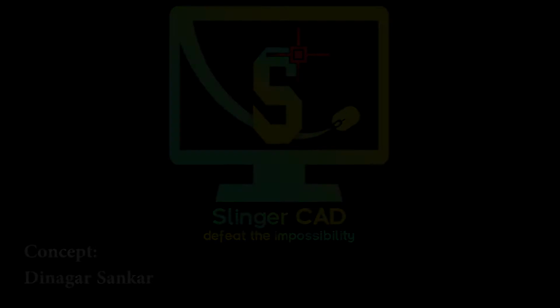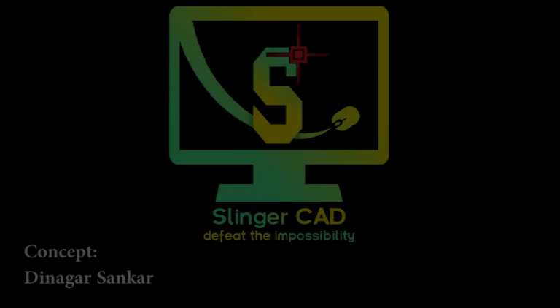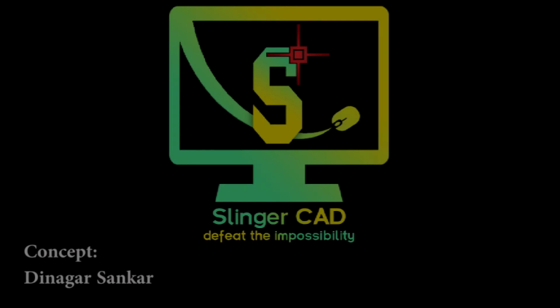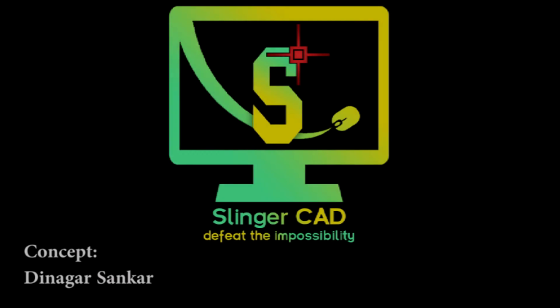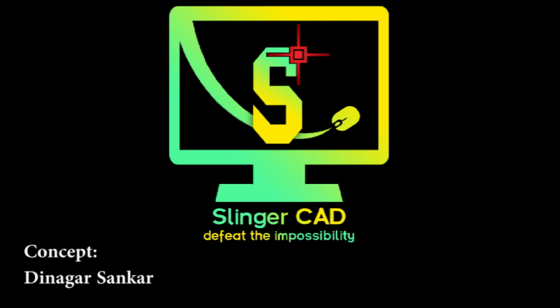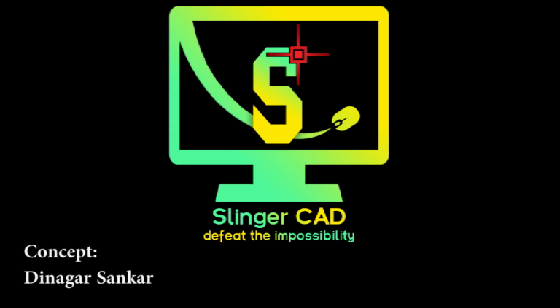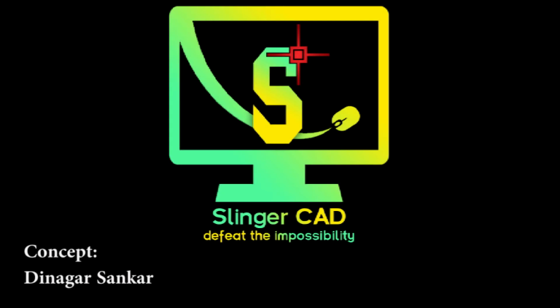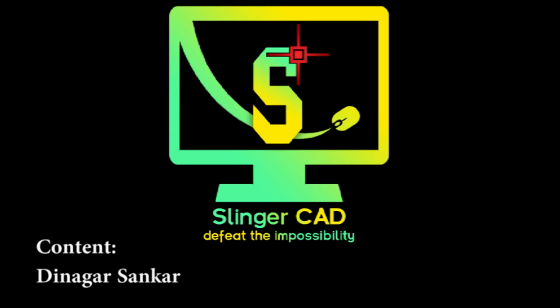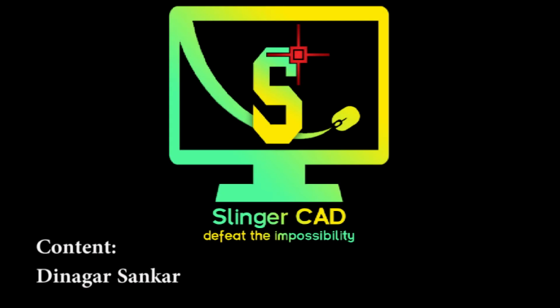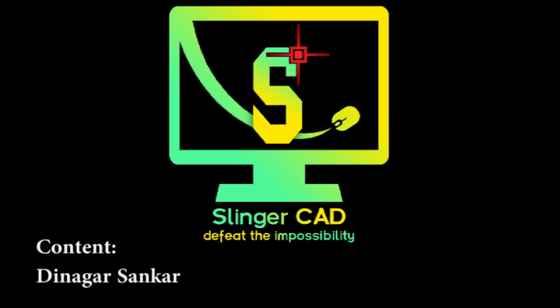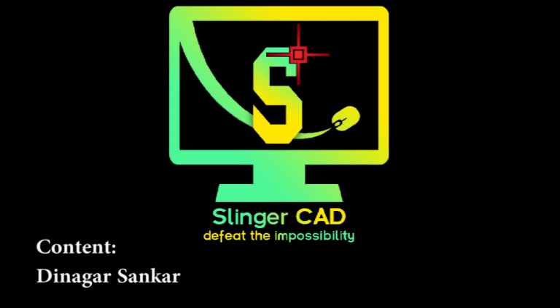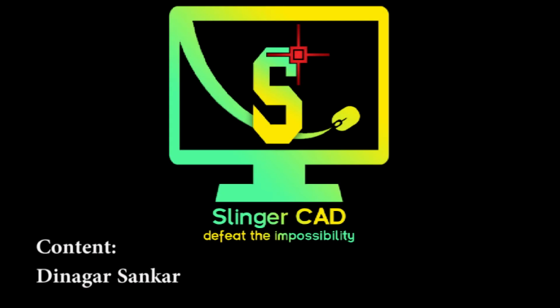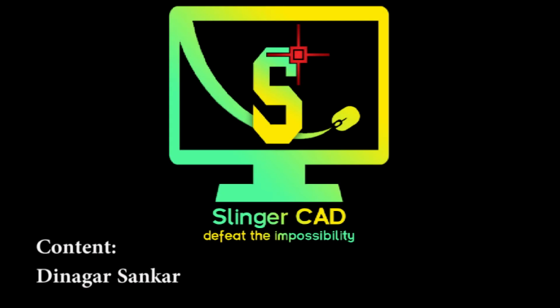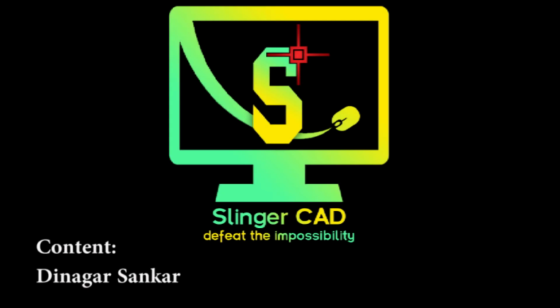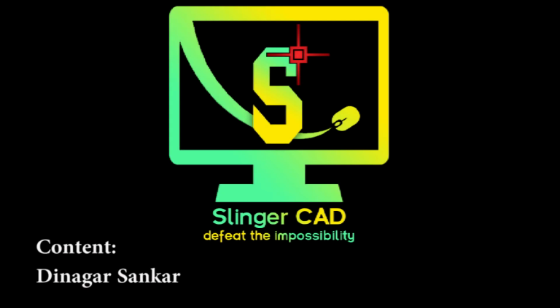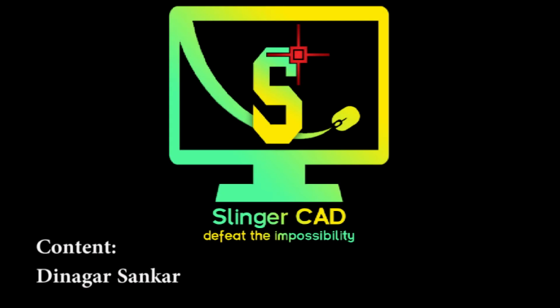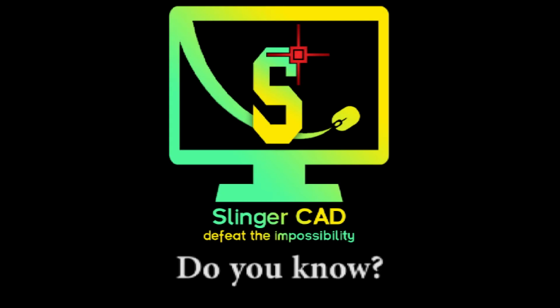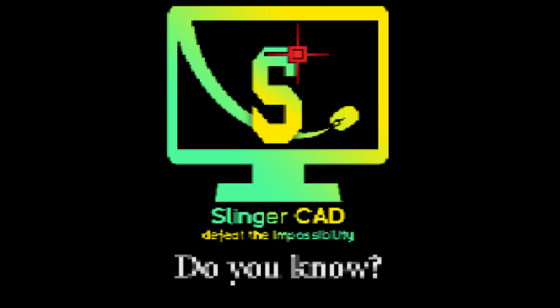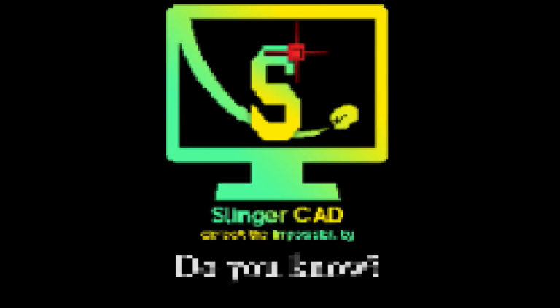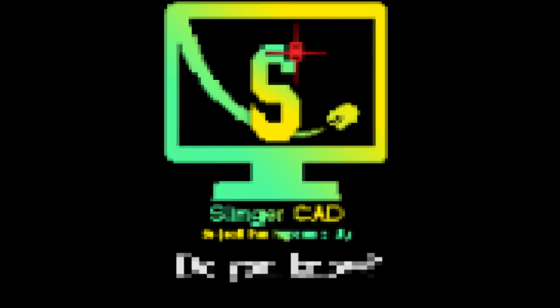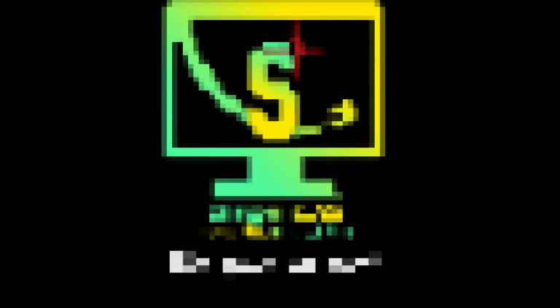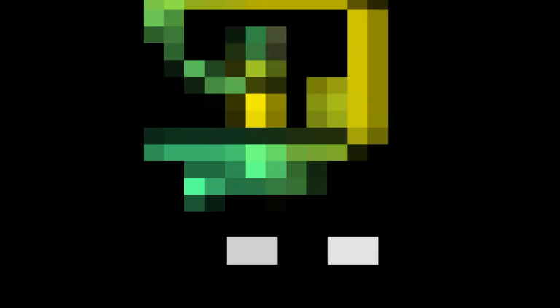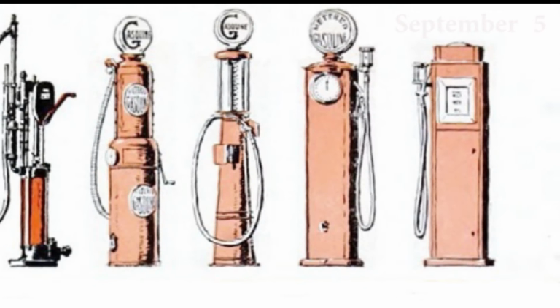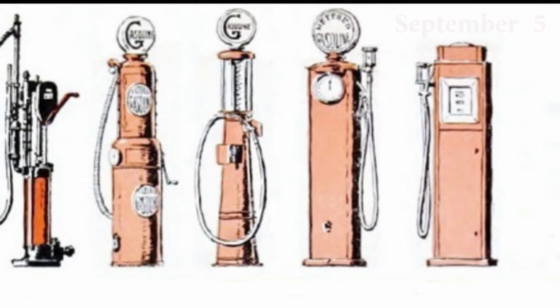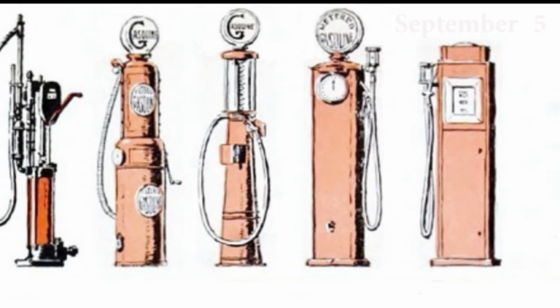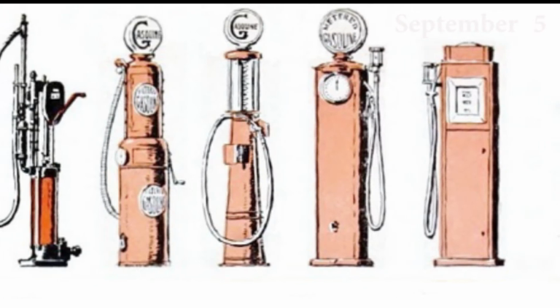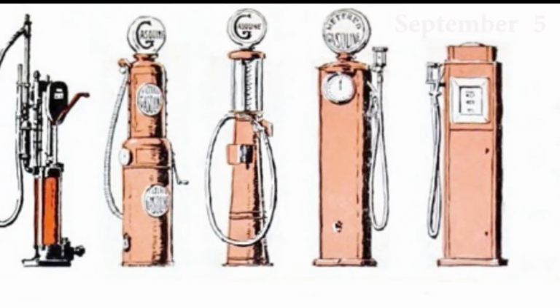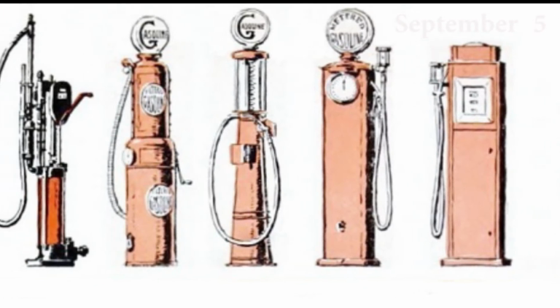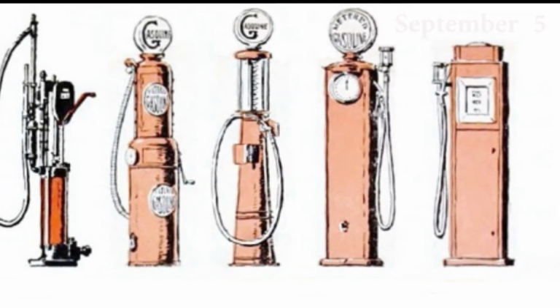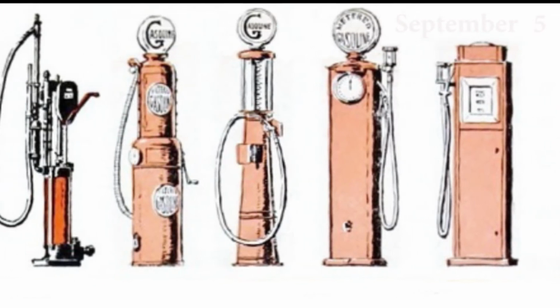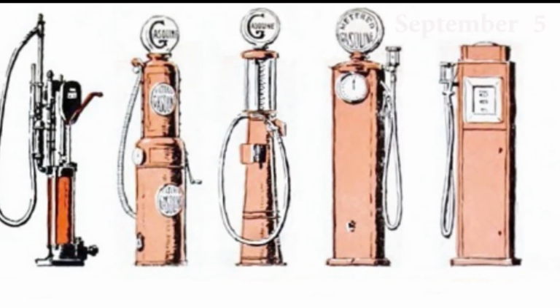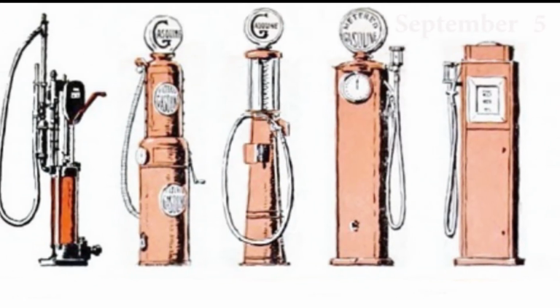Hi everyone, welcome to Slingercad YouTube channel. Do you know when was the first fuel pump invented?